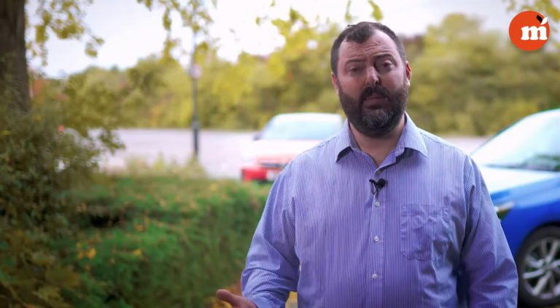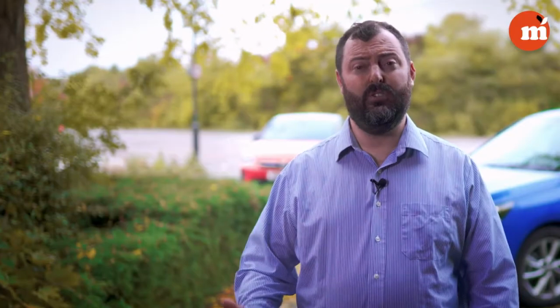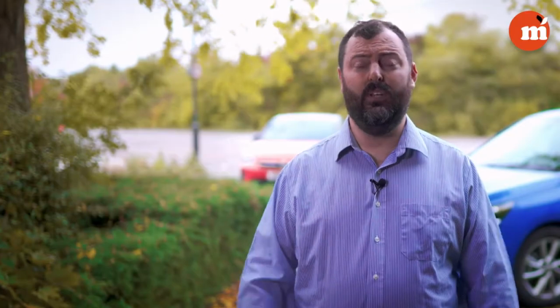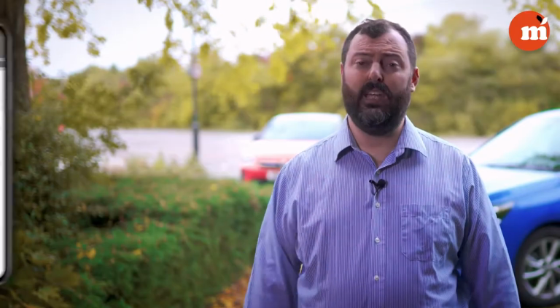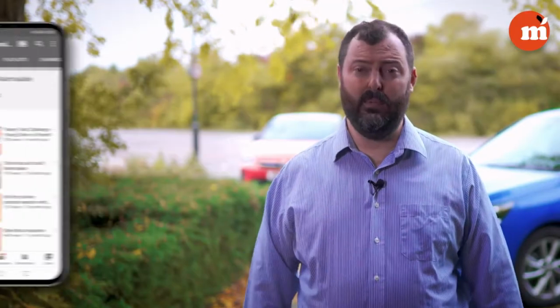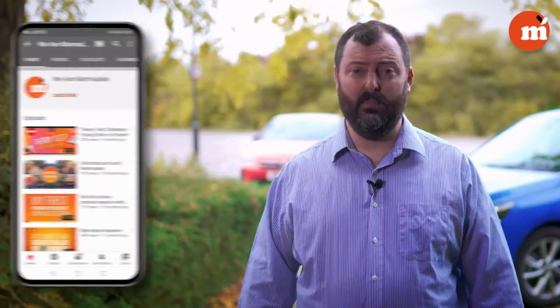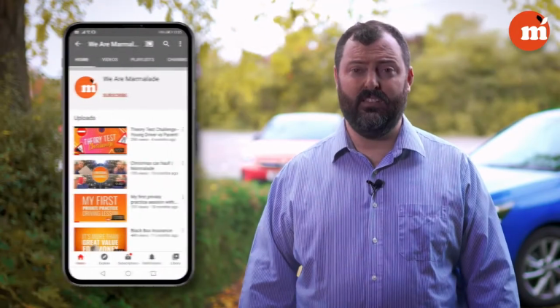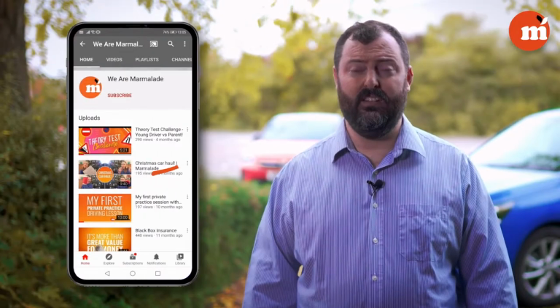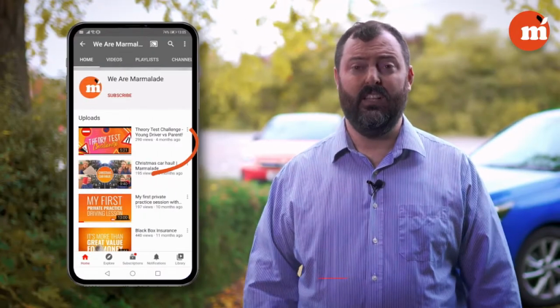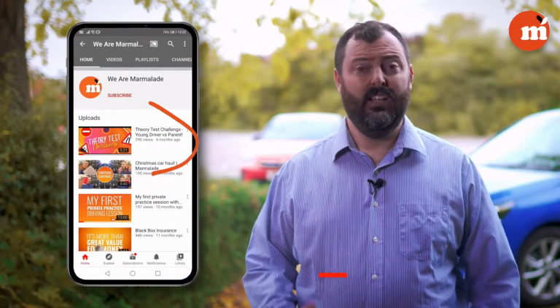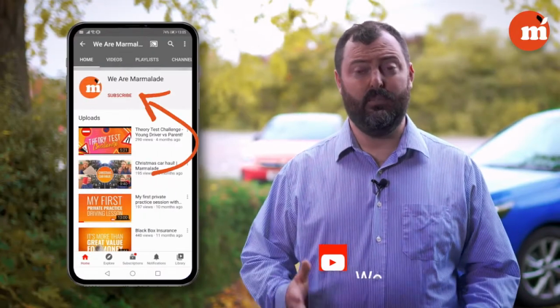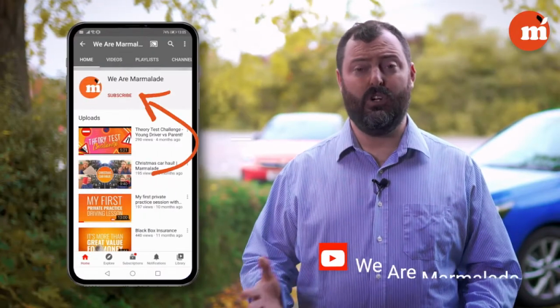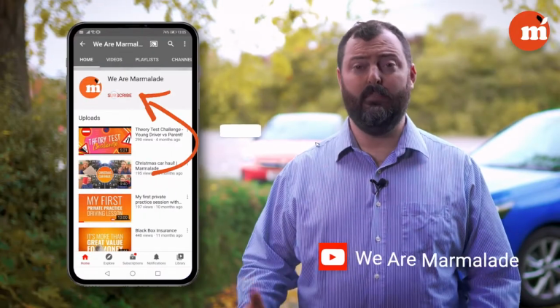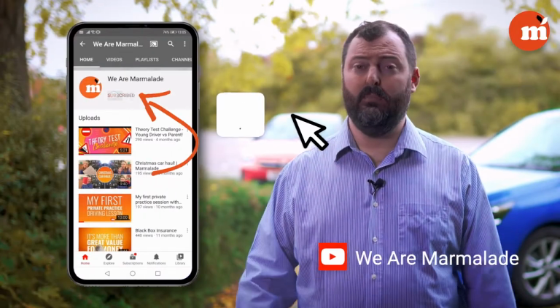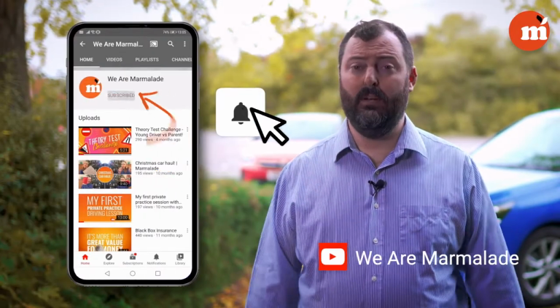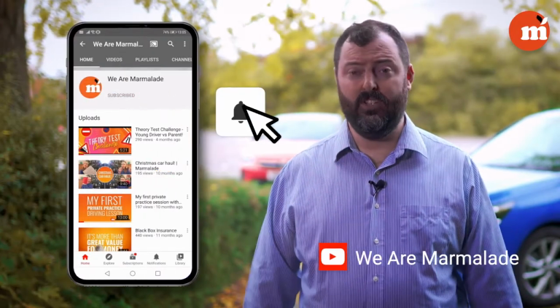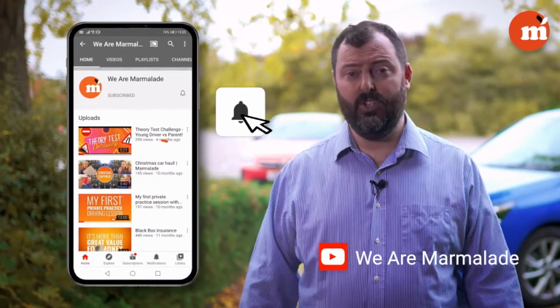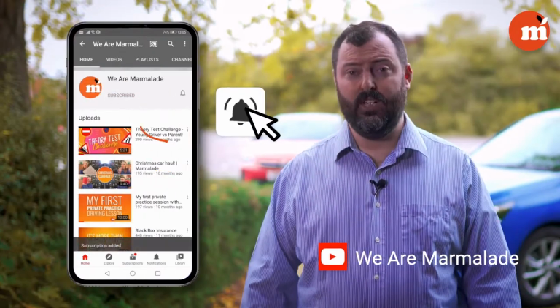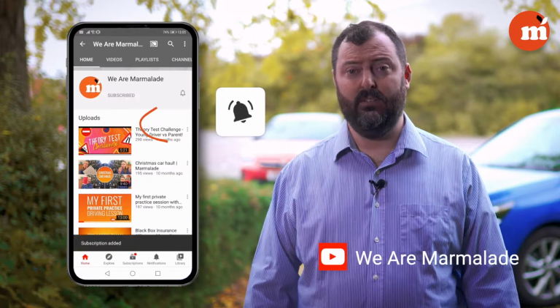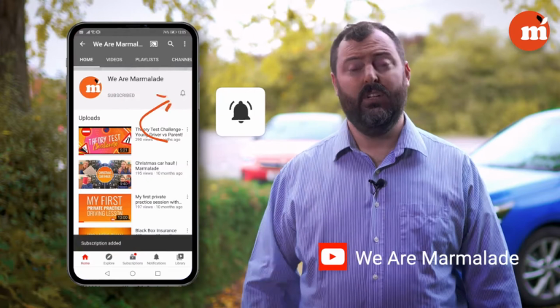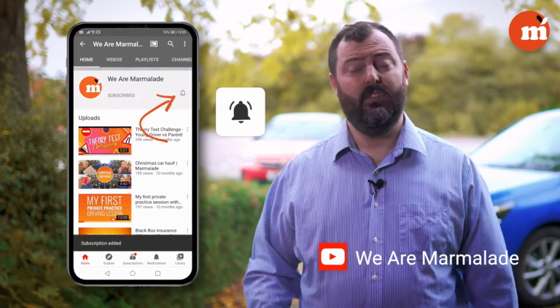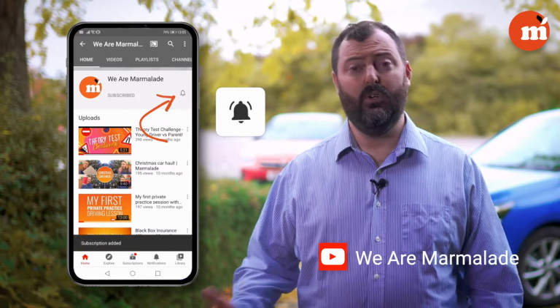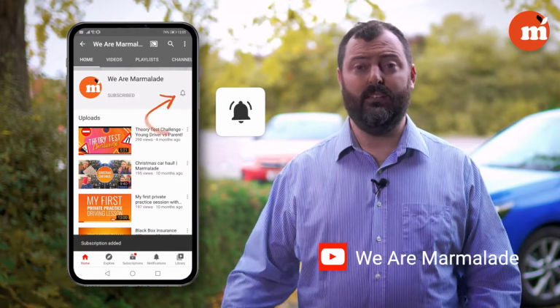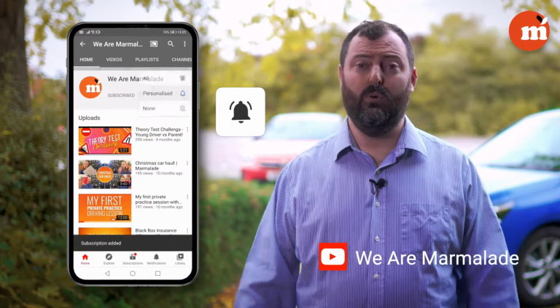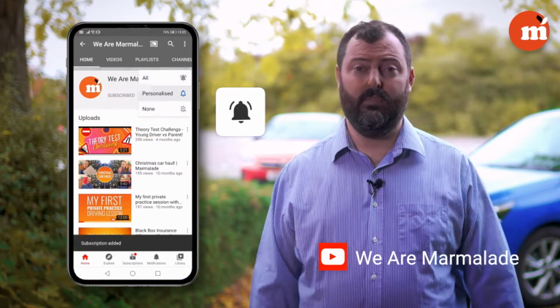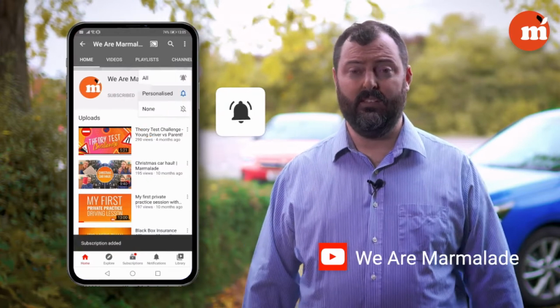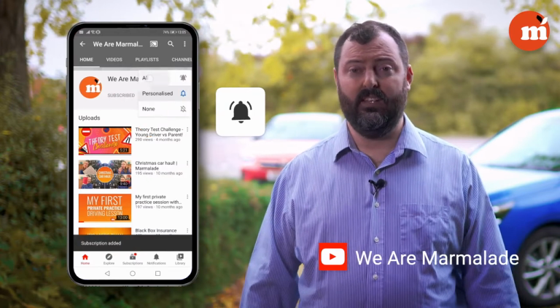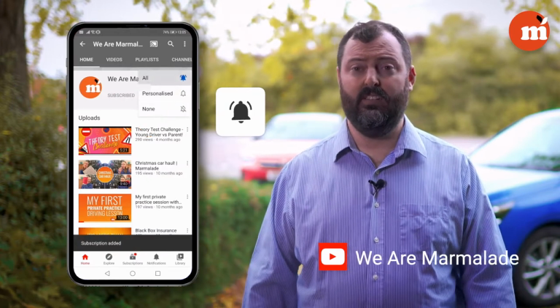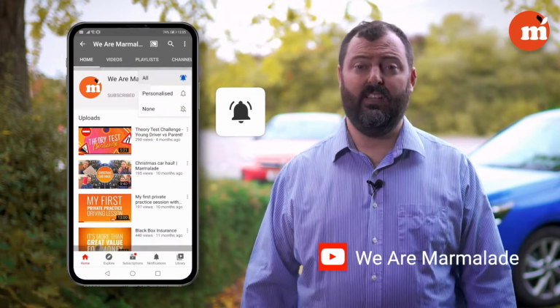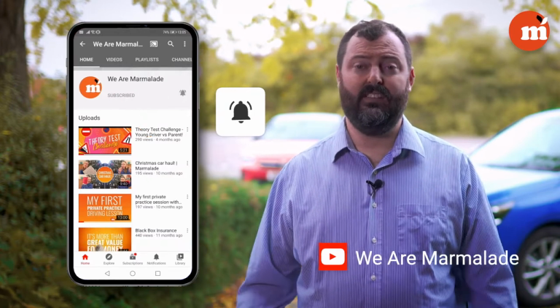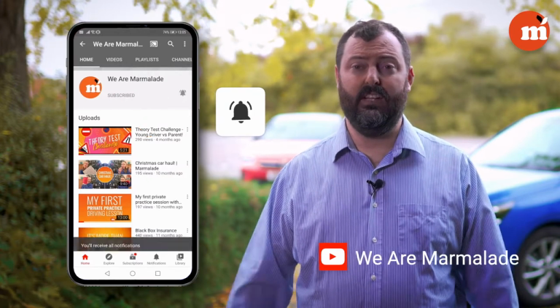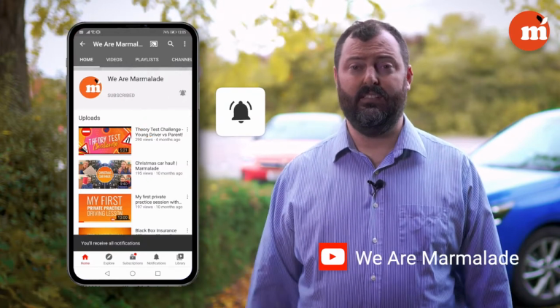To make sure that you're keeping up with the series, subscribe to Marmalade's YouTube channel so you'll get all of the instalments as they're released.